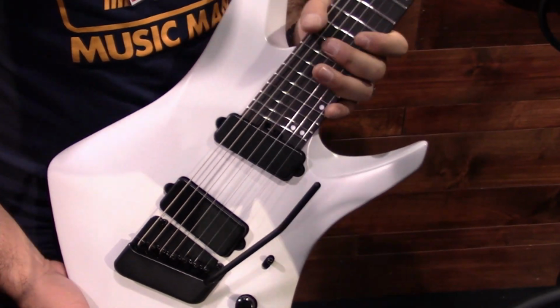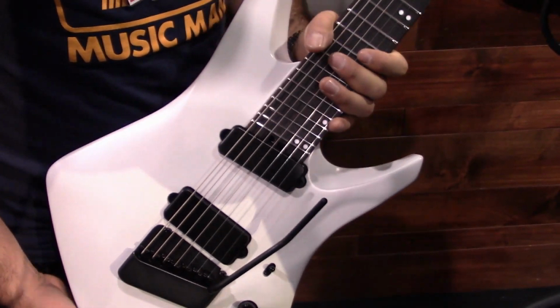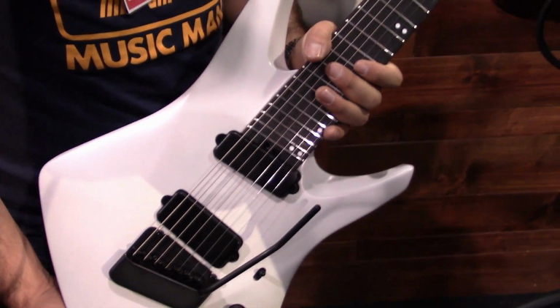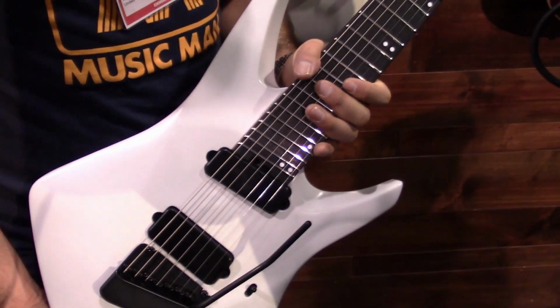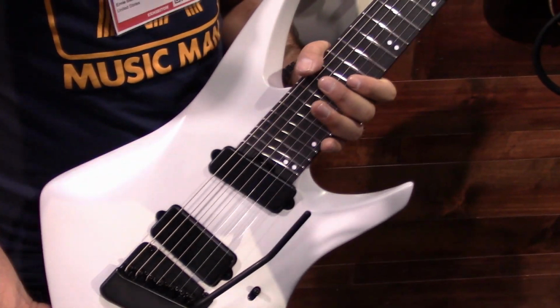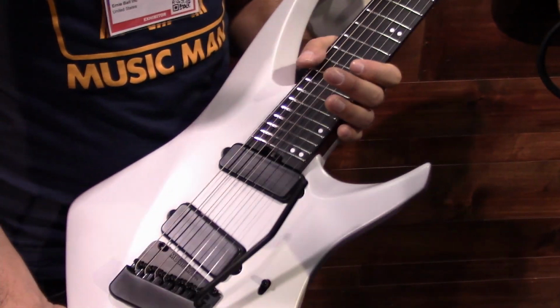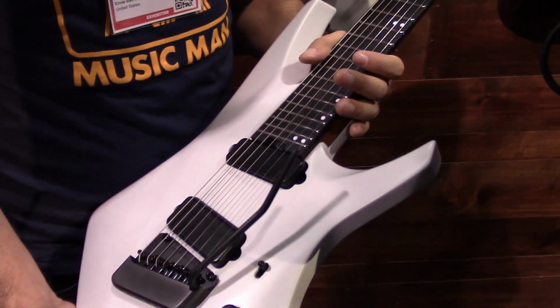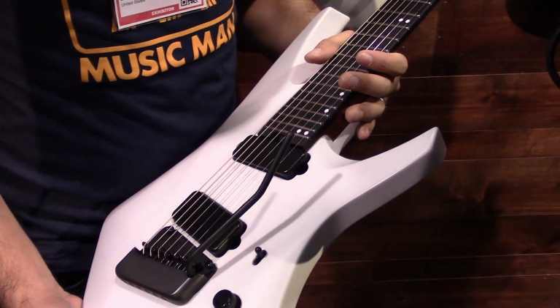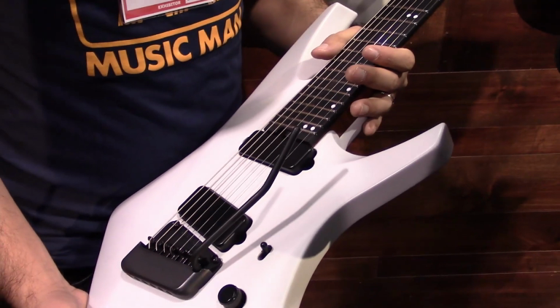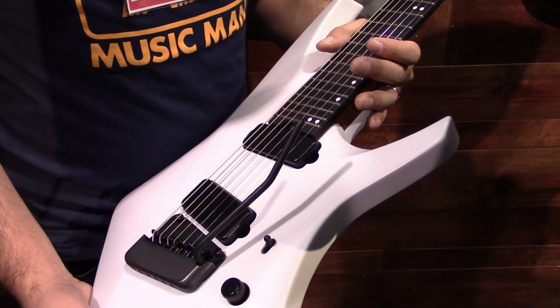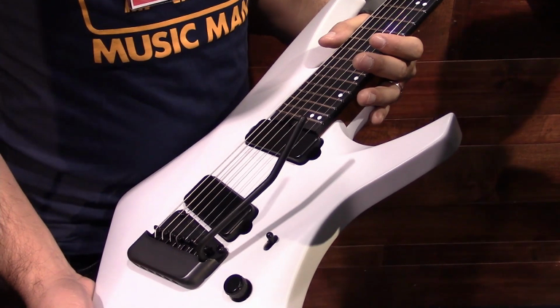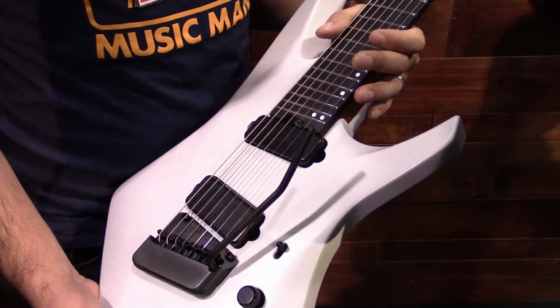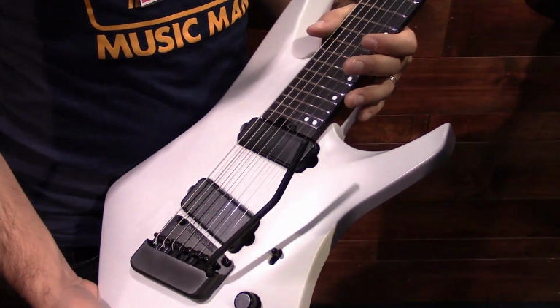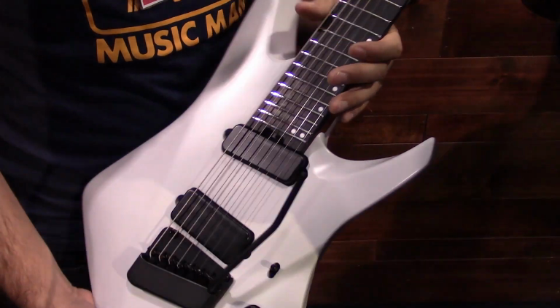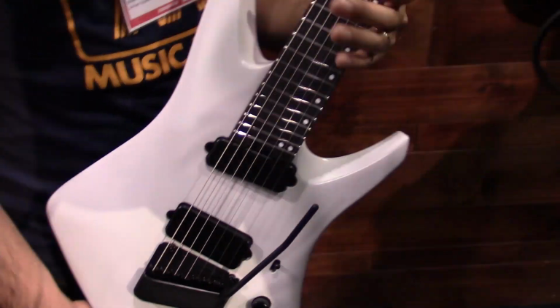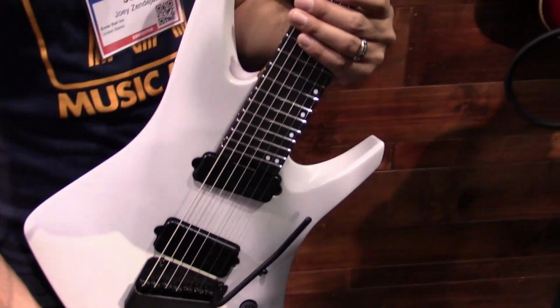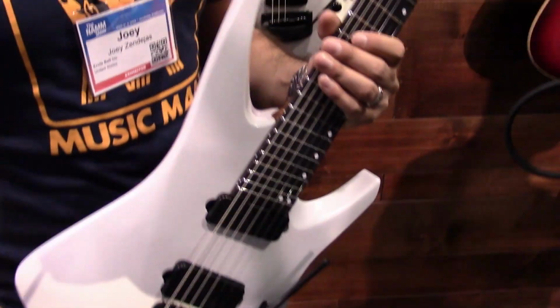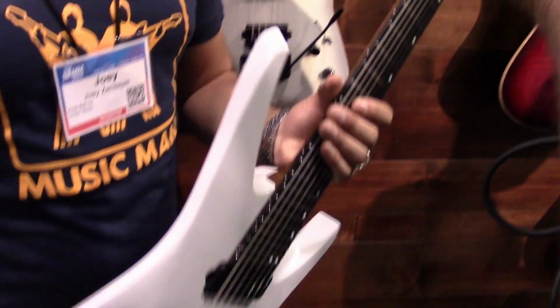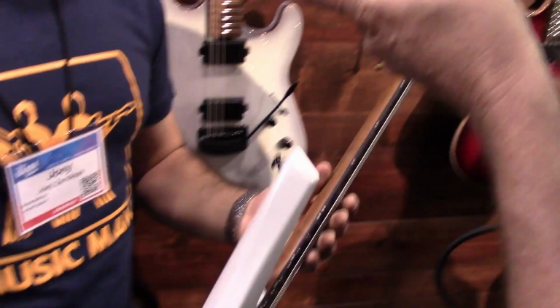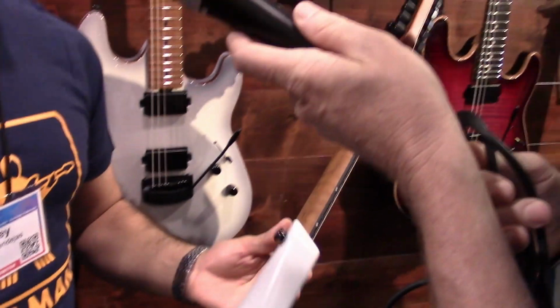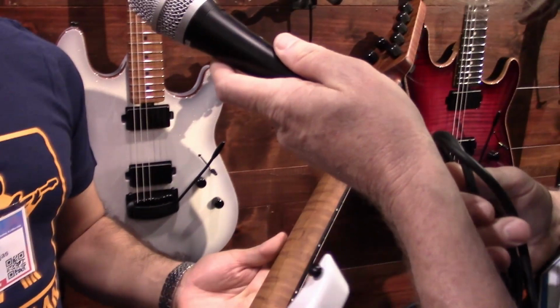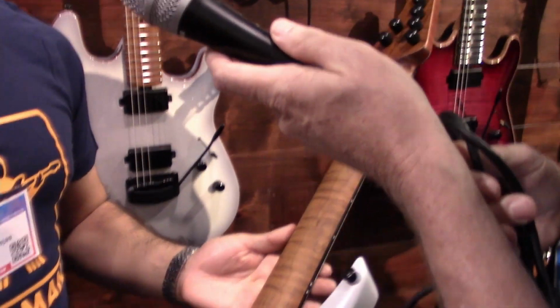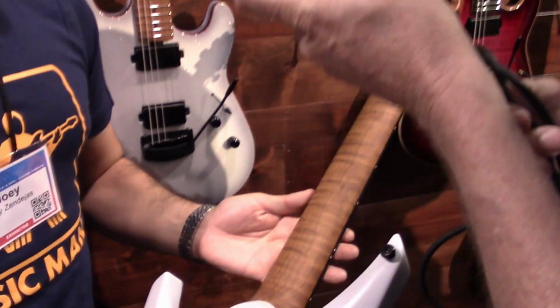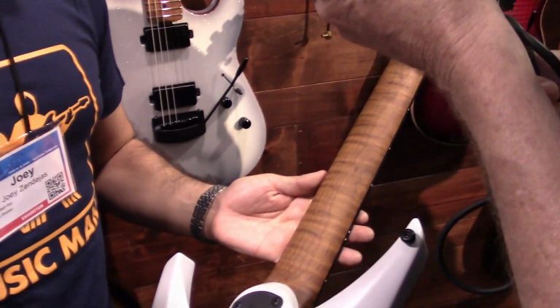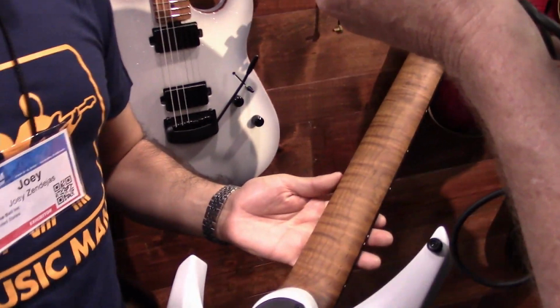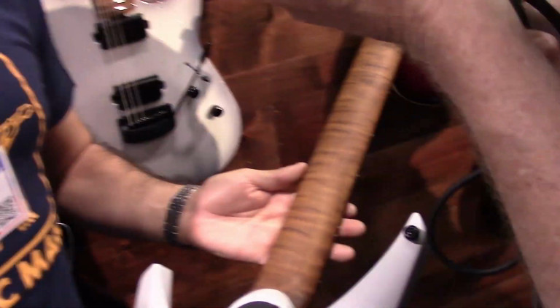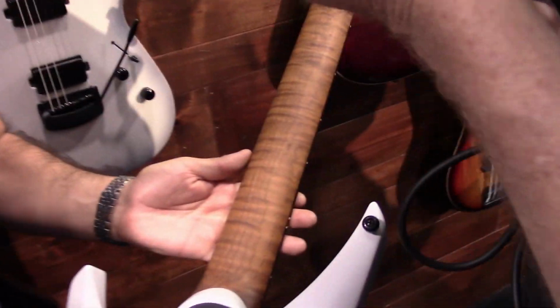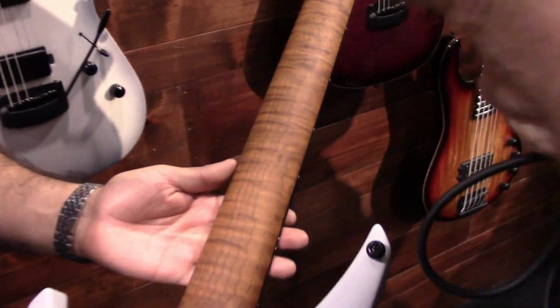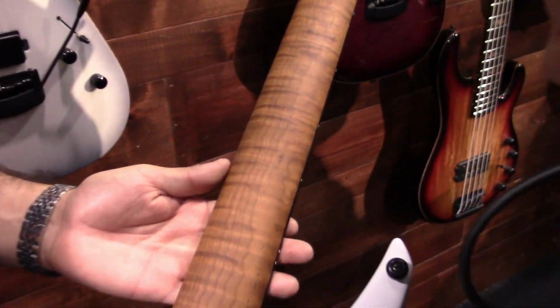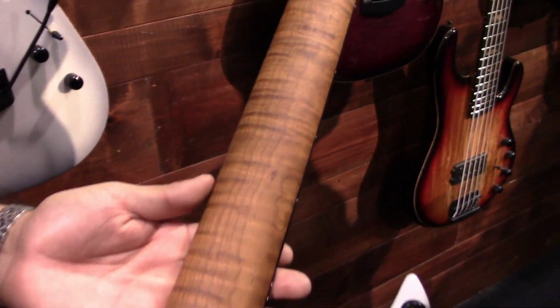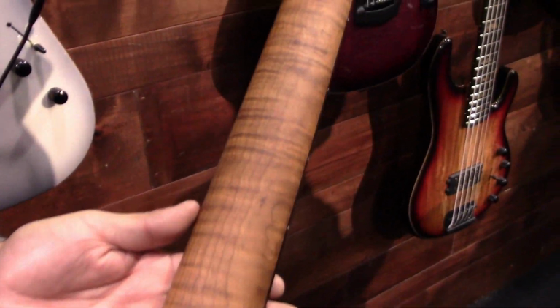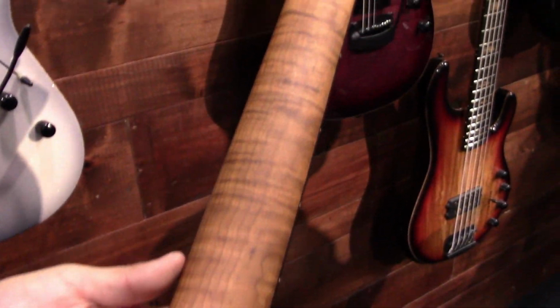Seven string. Seven string and six strings available. 24-fret. Oh, look at that neck — roasted maple necks.